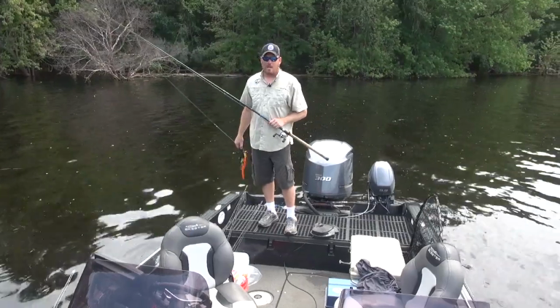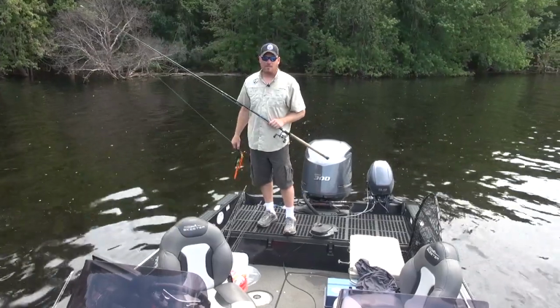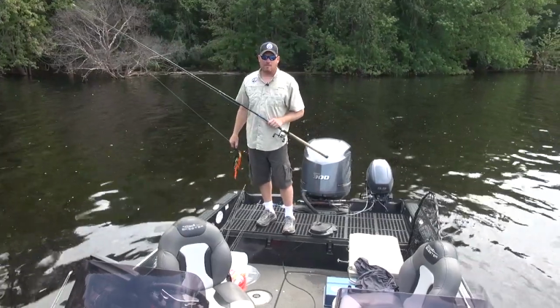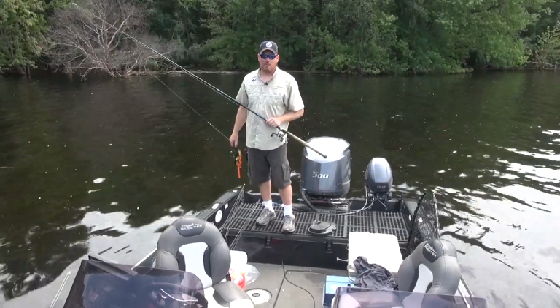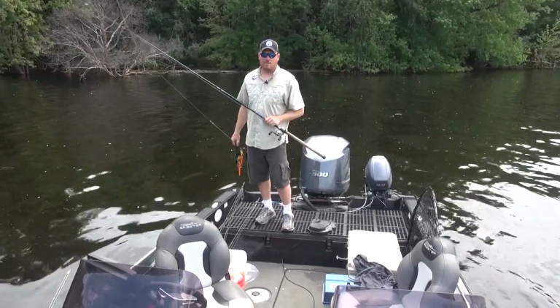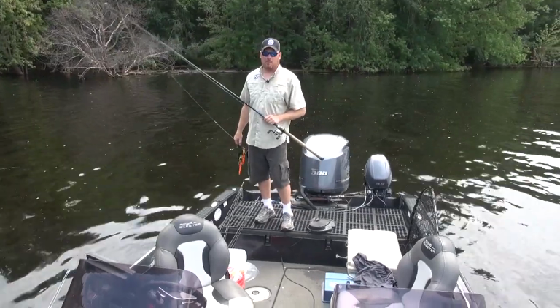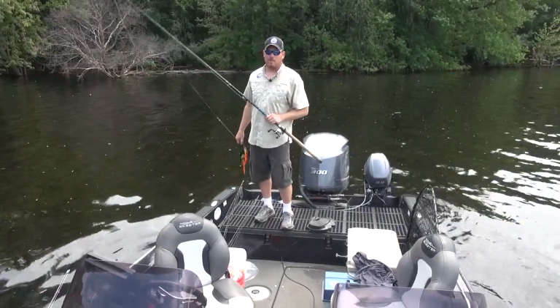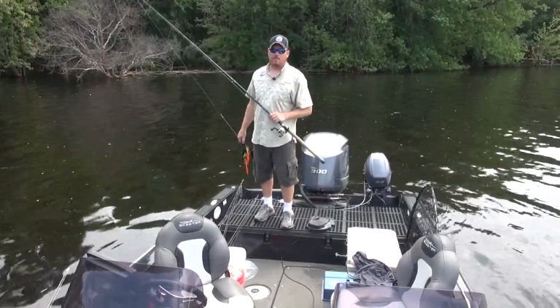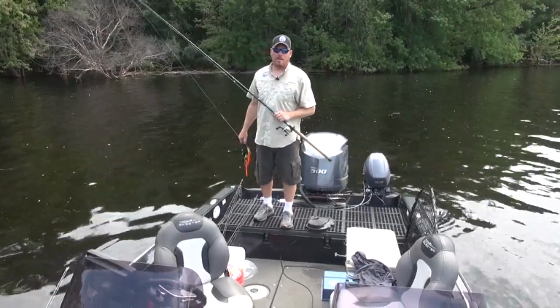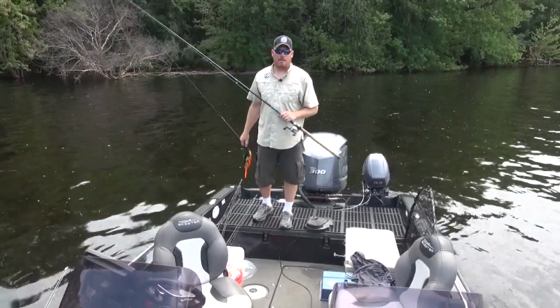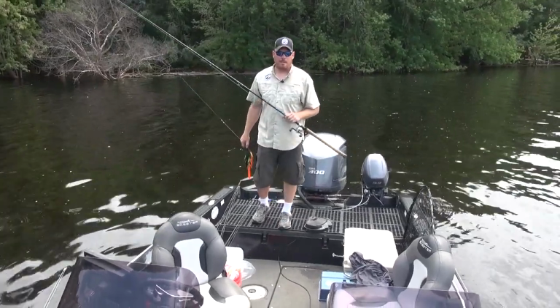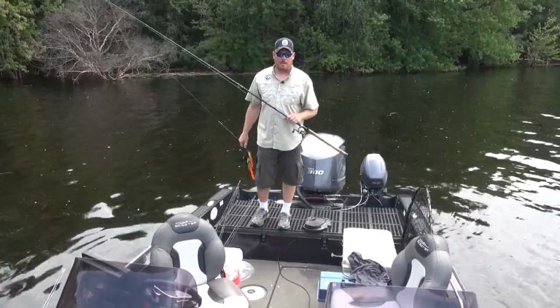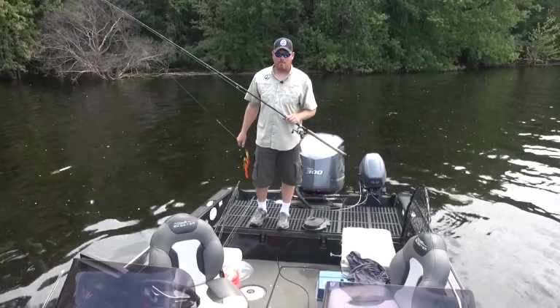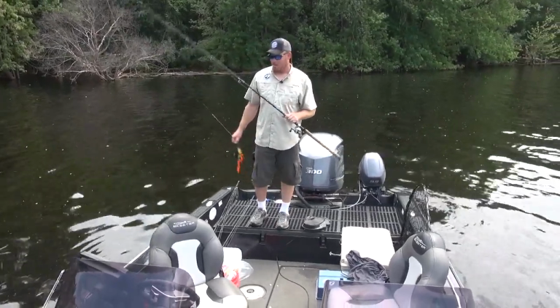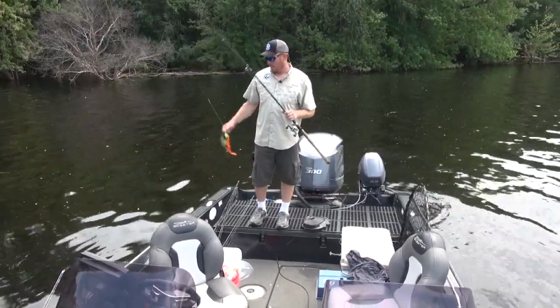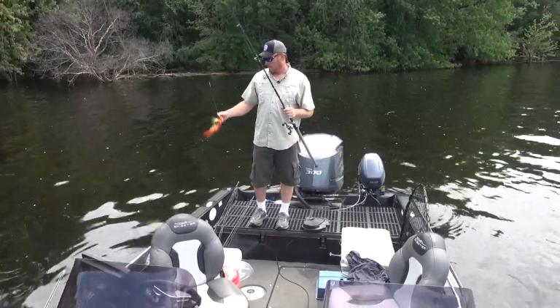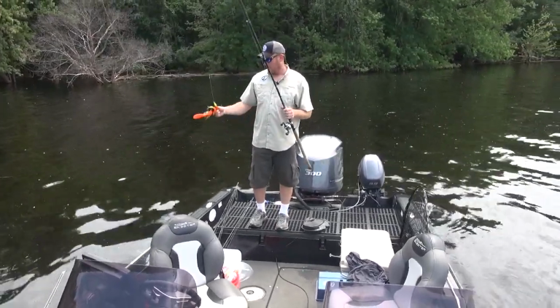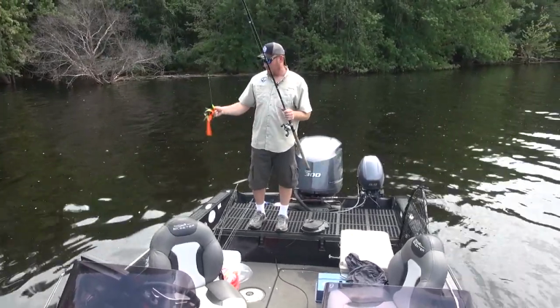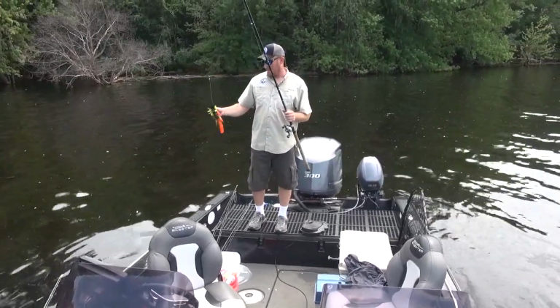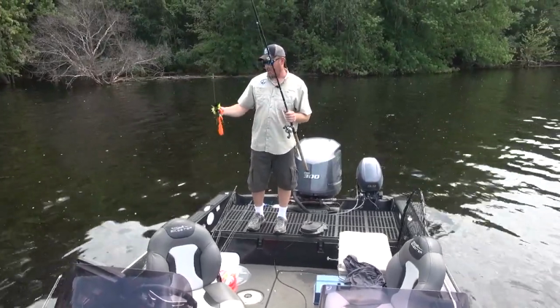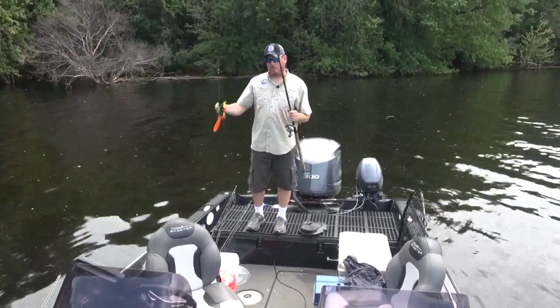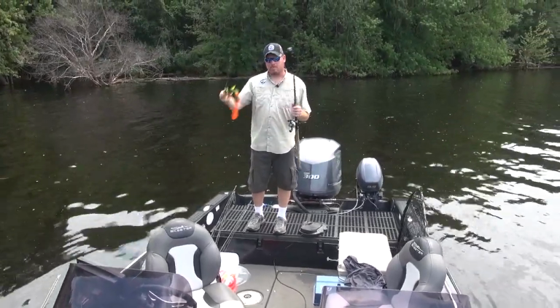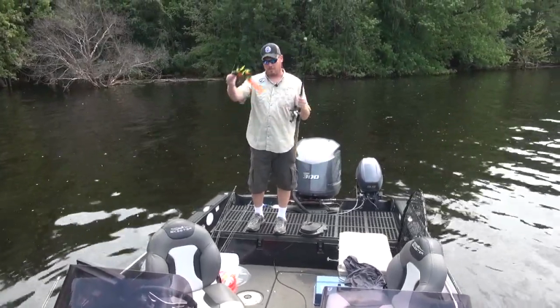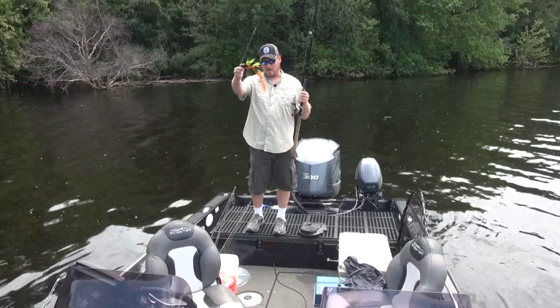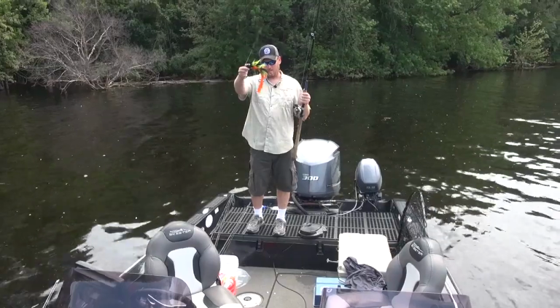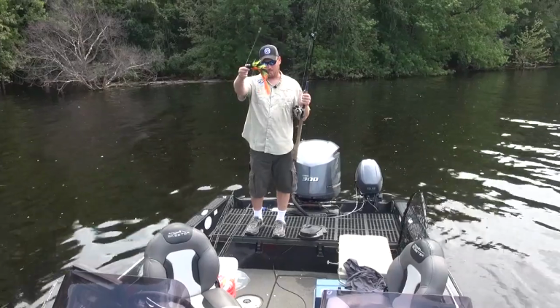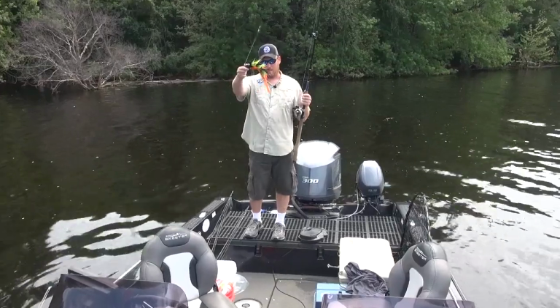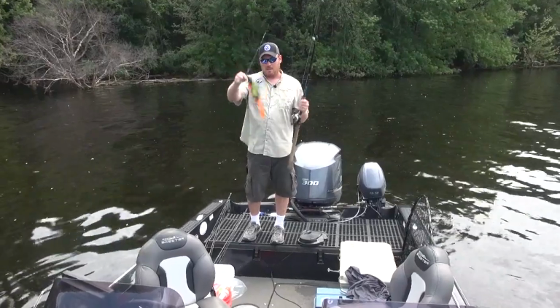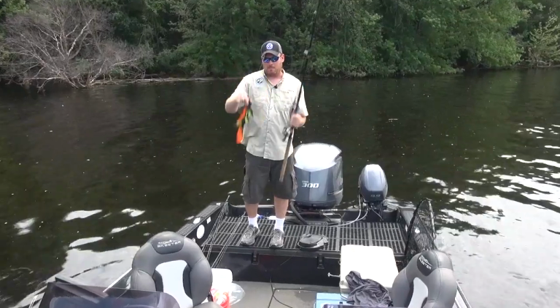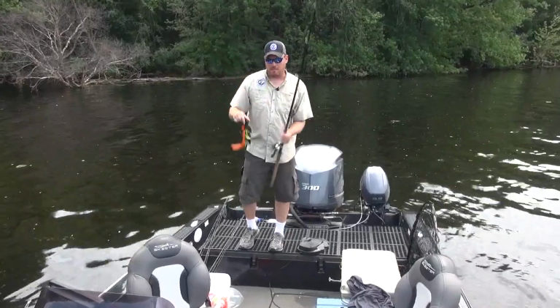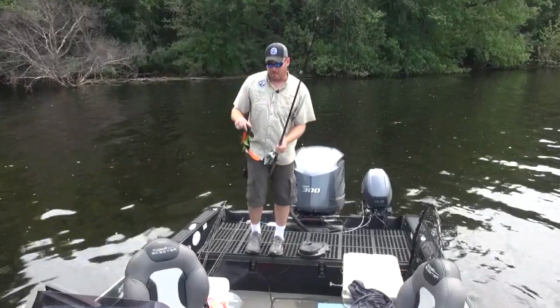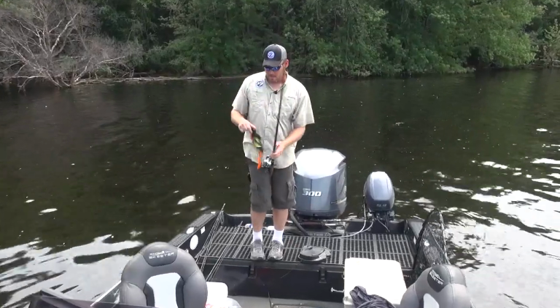Josh Stephenson here with bluerivenbait.com. Today we're going to talk about the beaver bait.